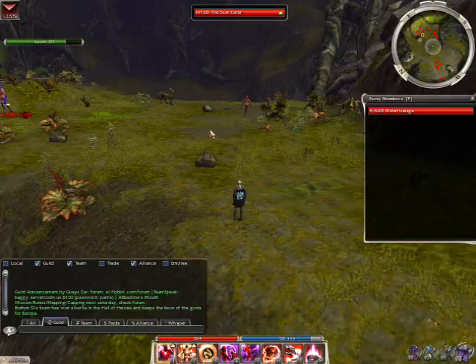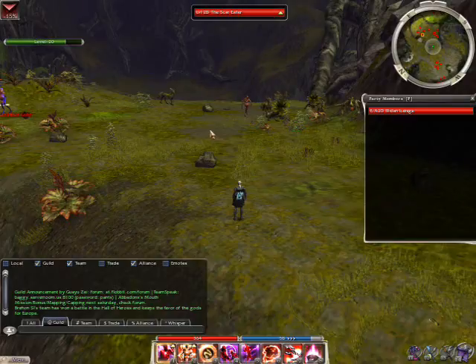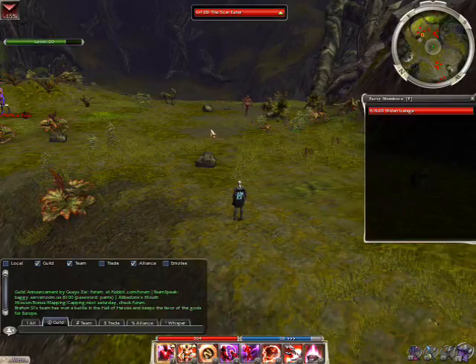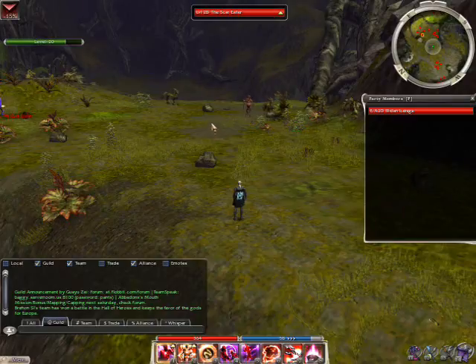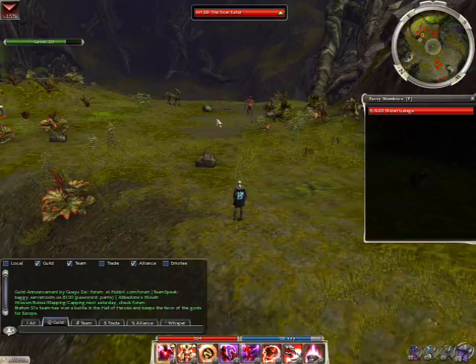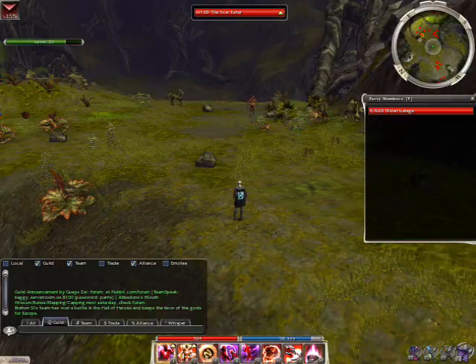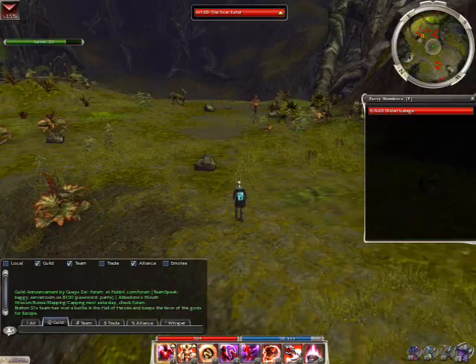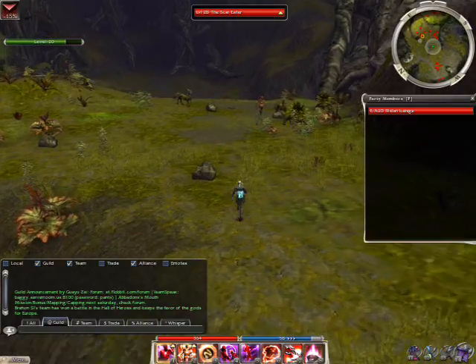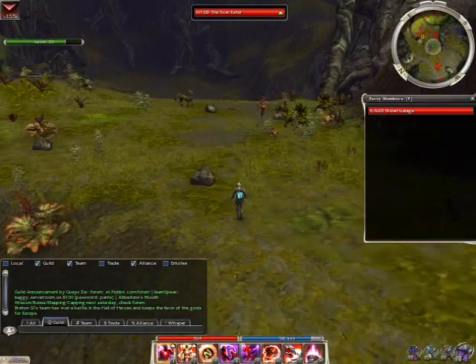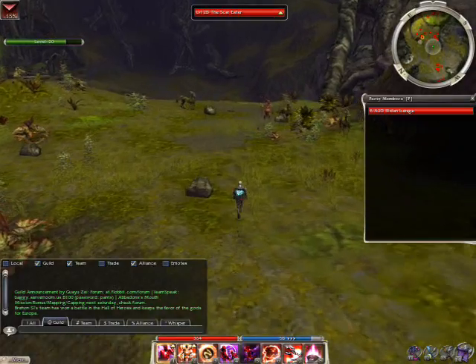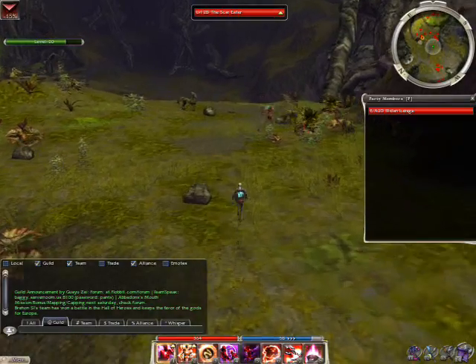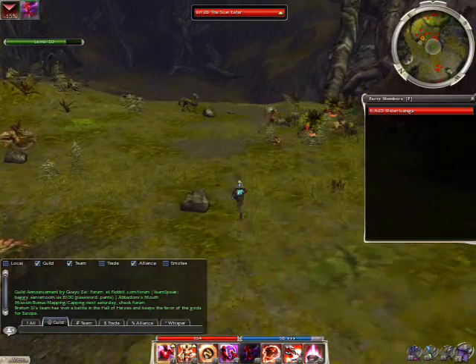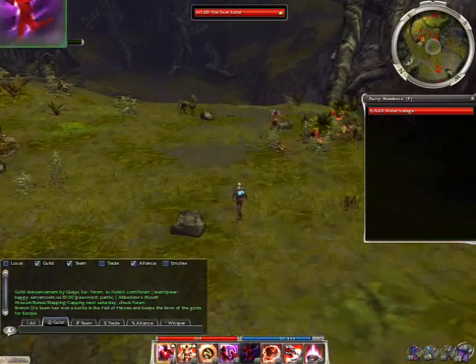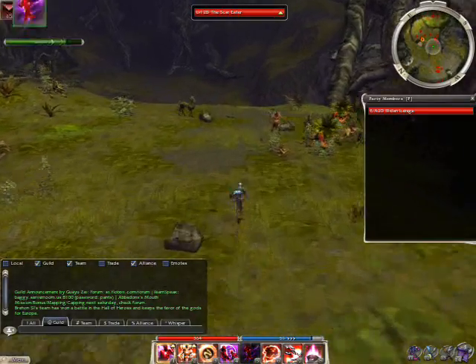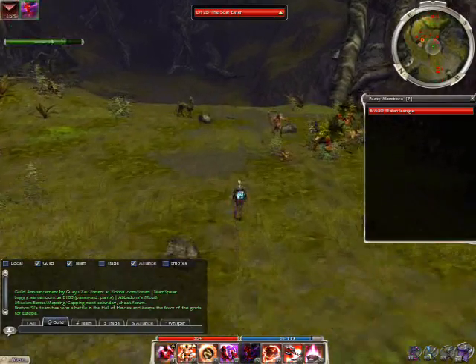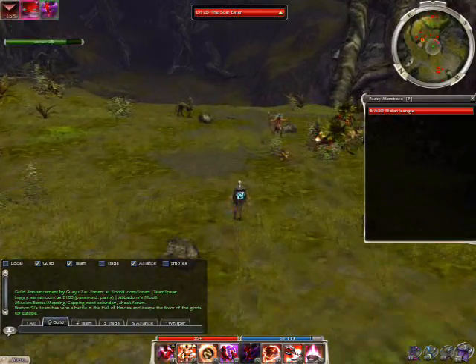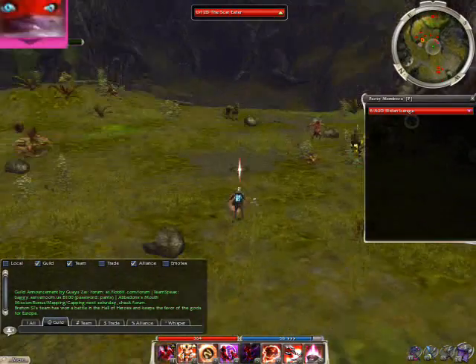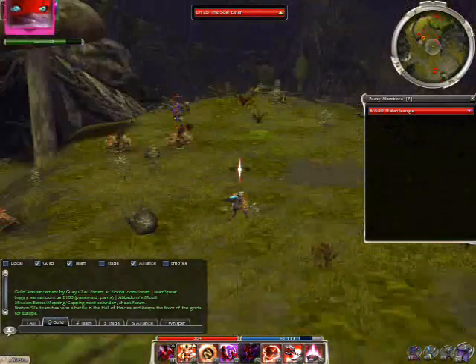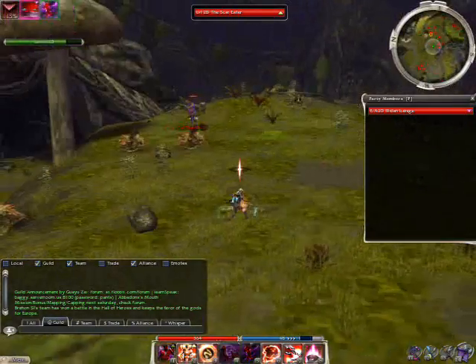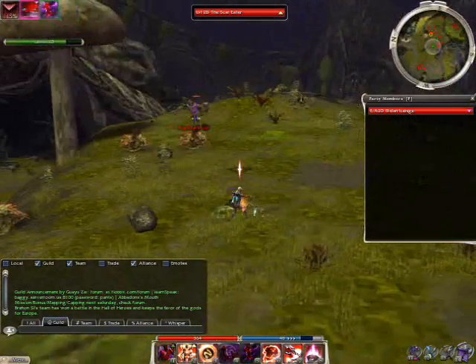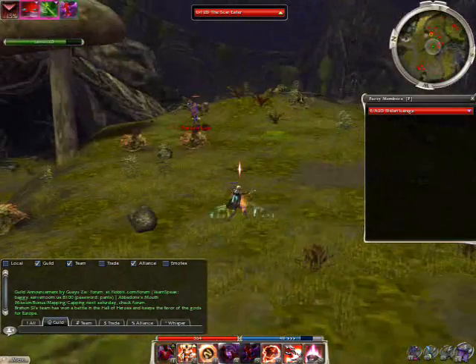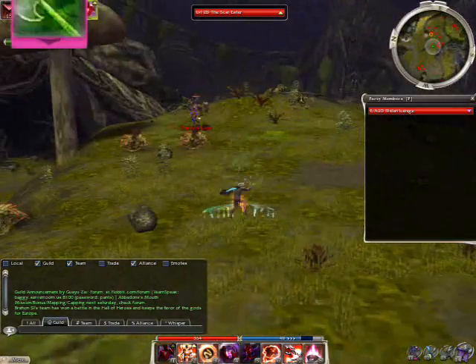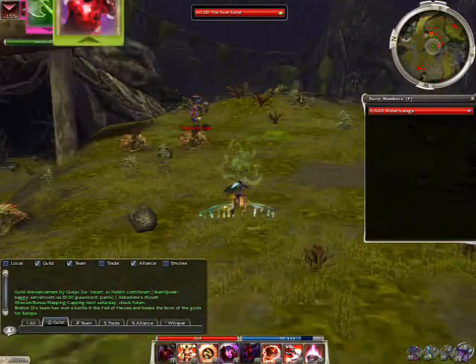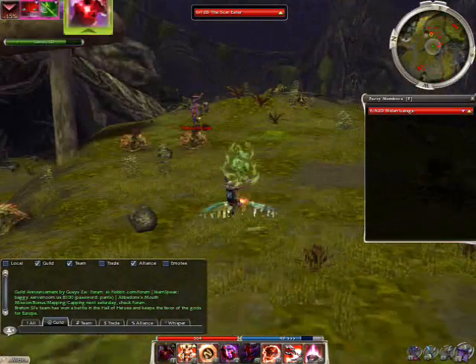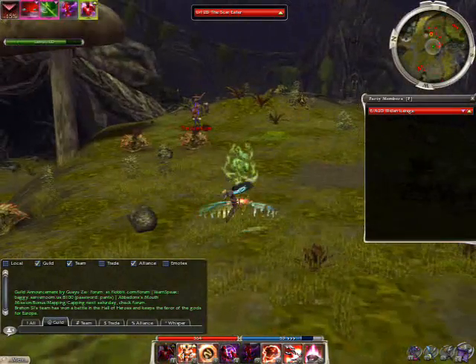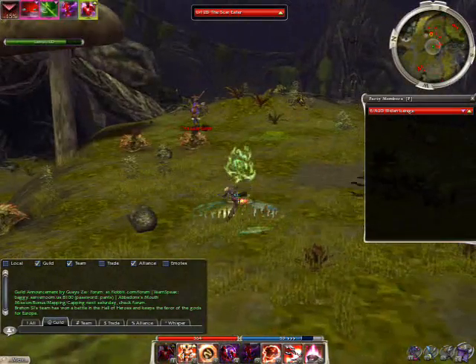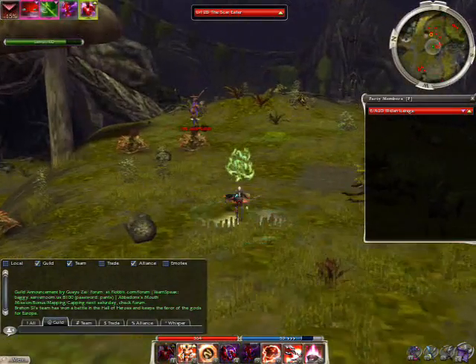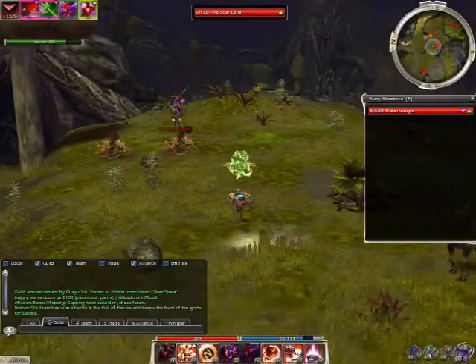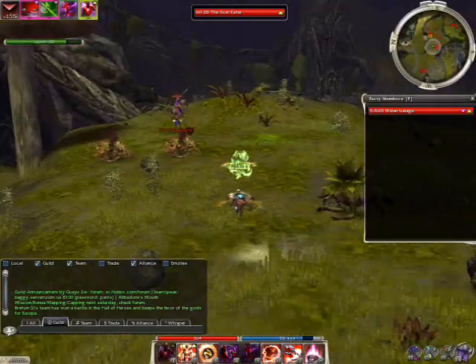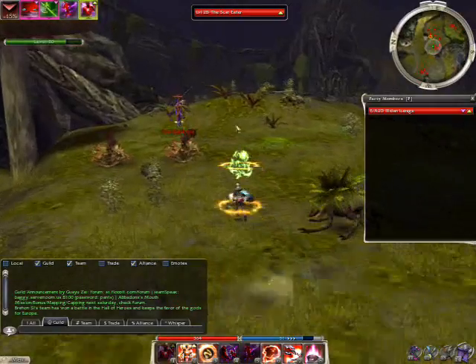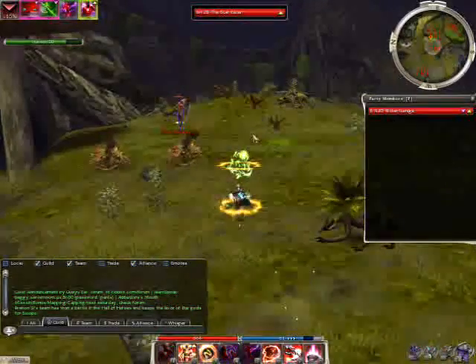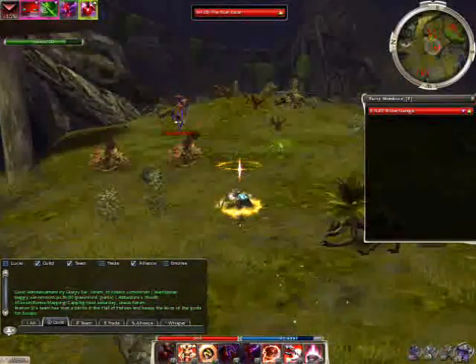First, use Dark Escape to get past the monsters. As soon as you're within range of the boss, cast Shadow Form and then Death Charge.